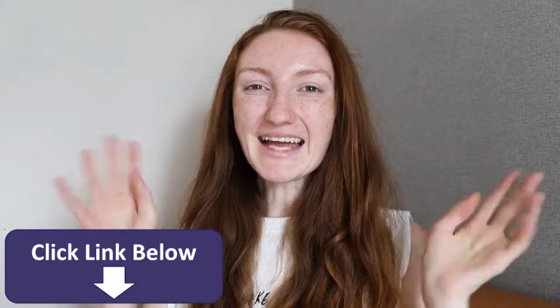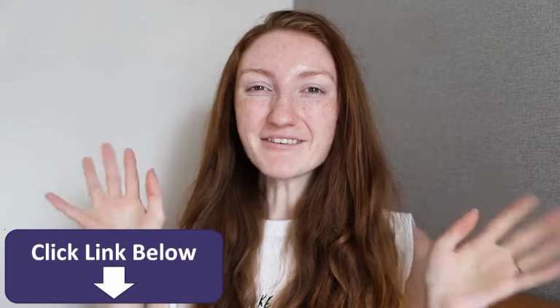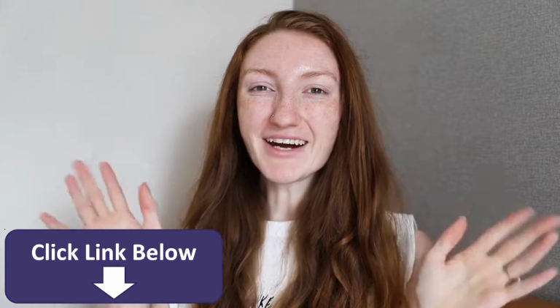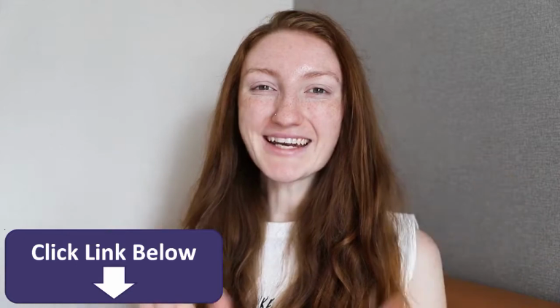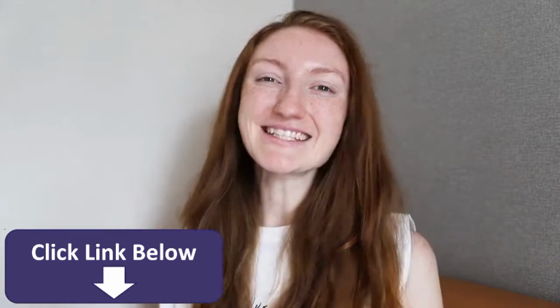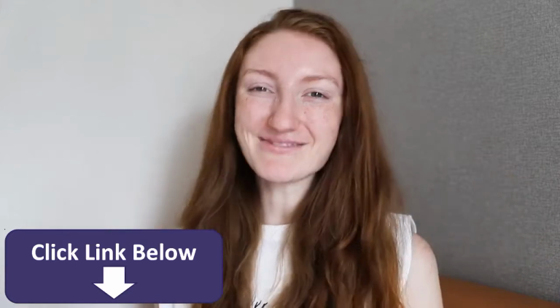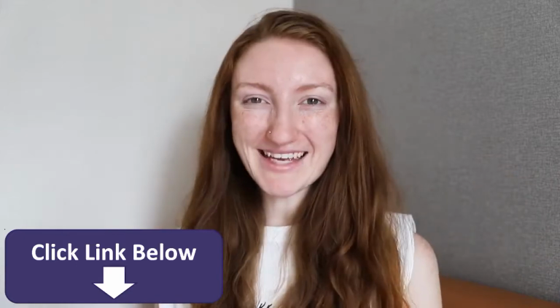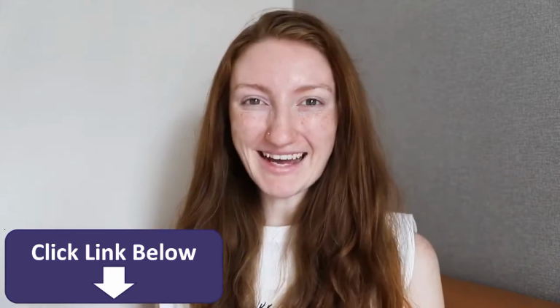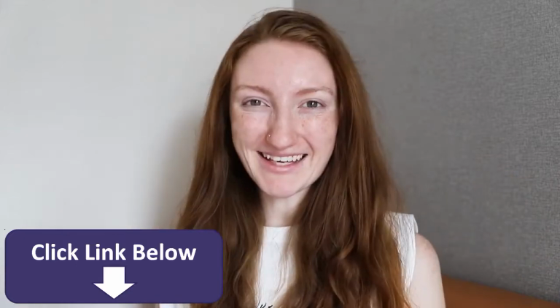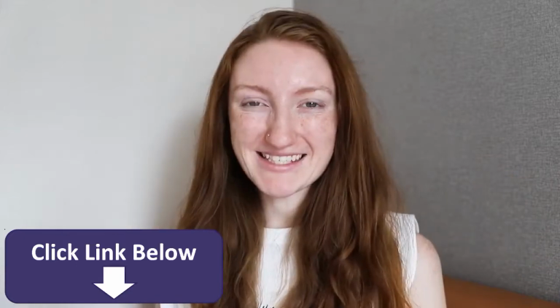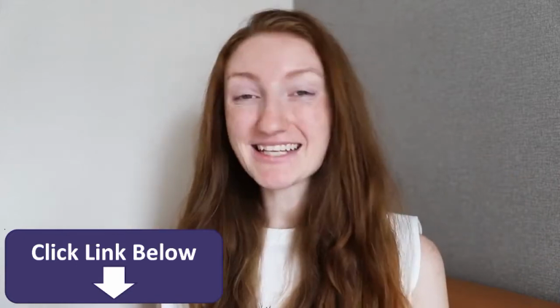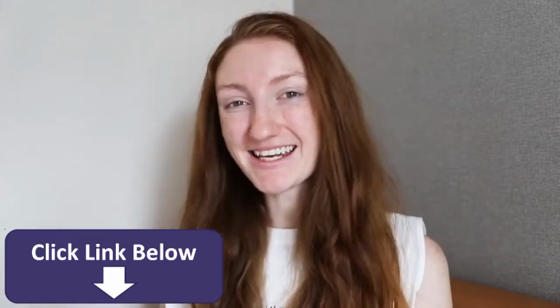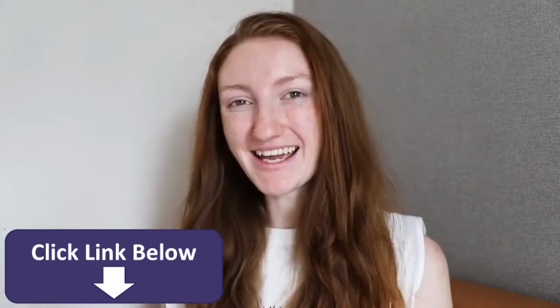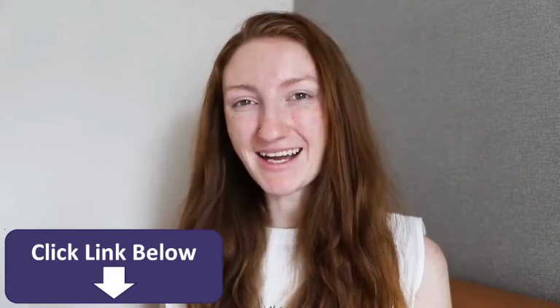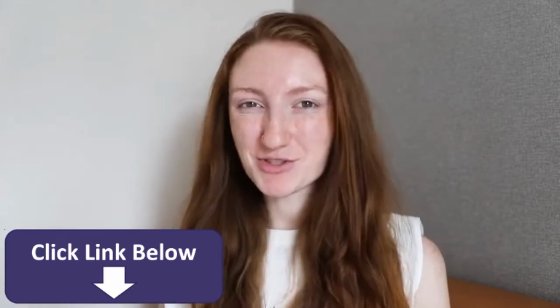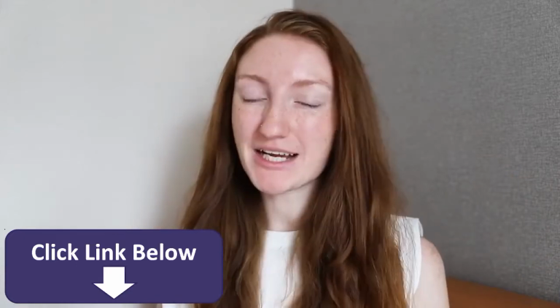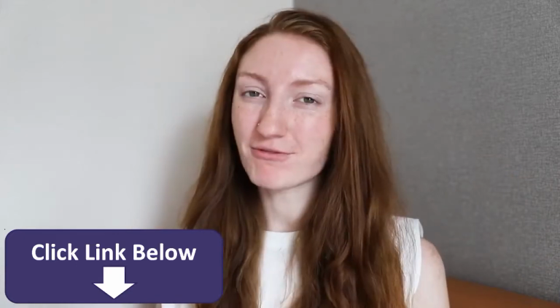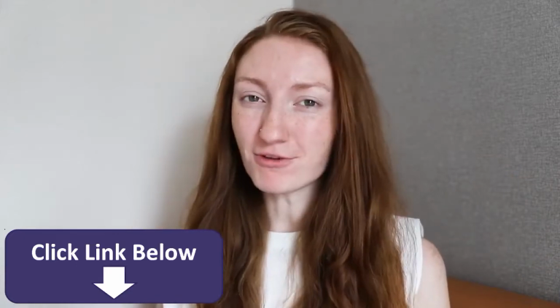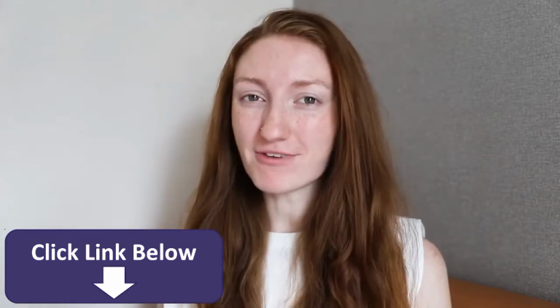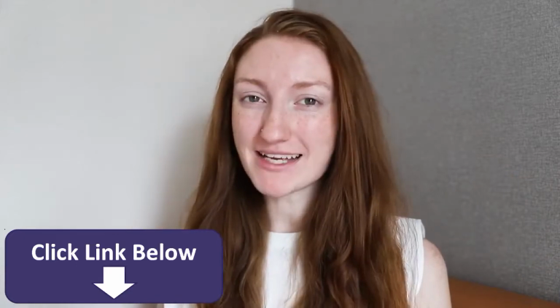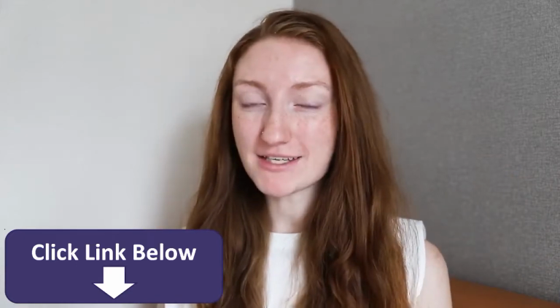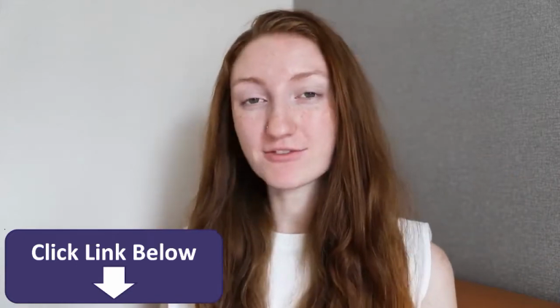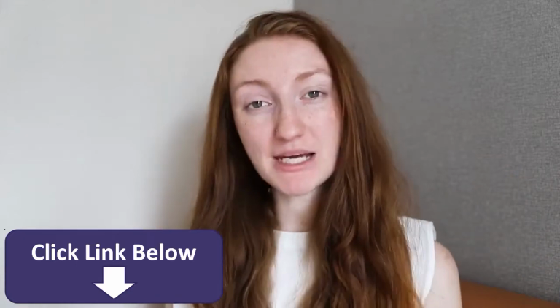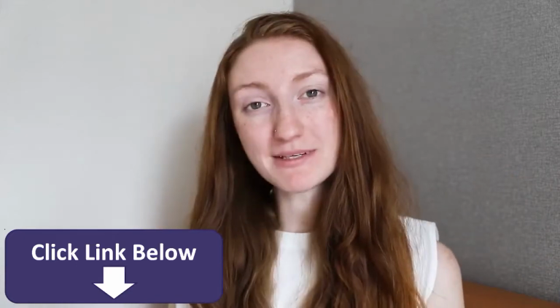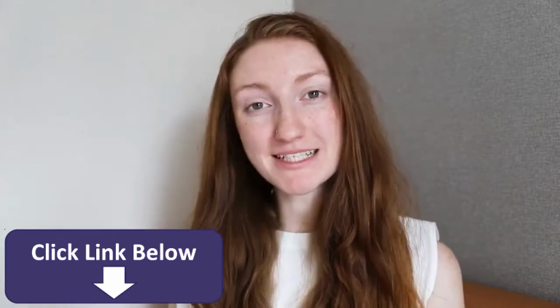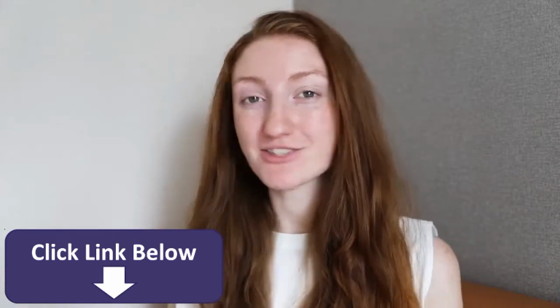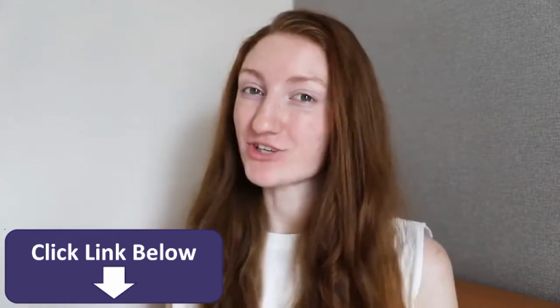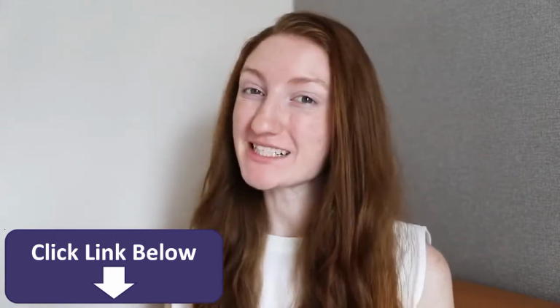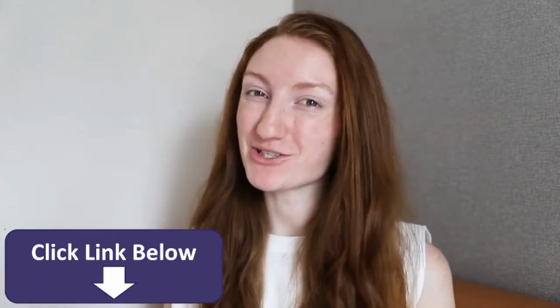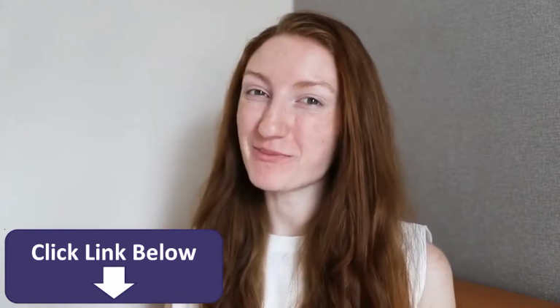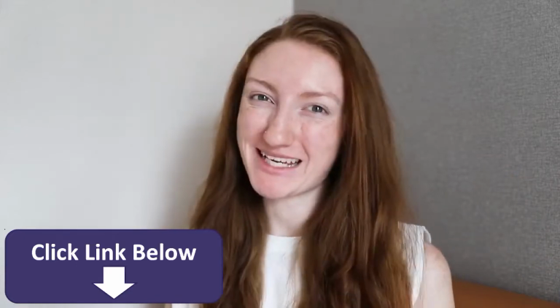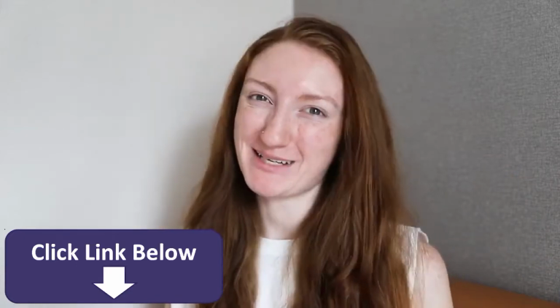Hey everyone! It's me, Alex, and today I'm trying a full face of Japanese drugstore makeup.